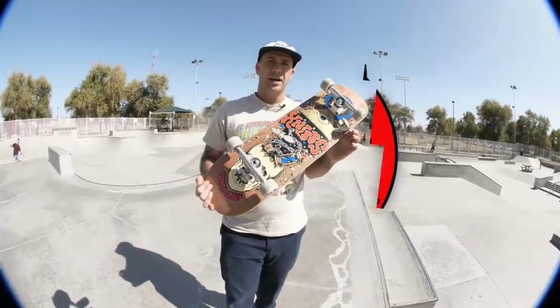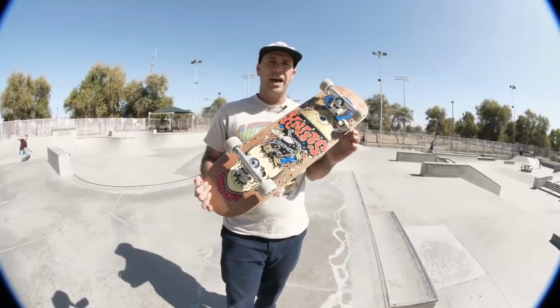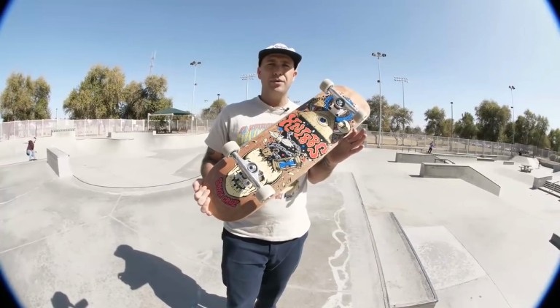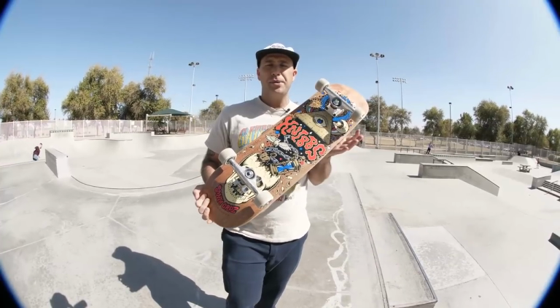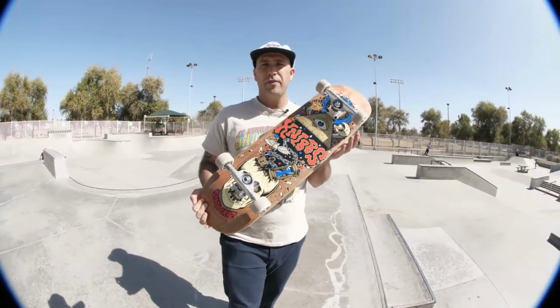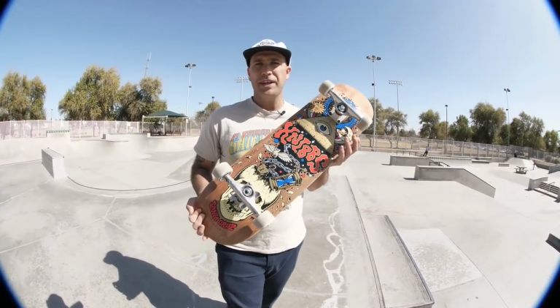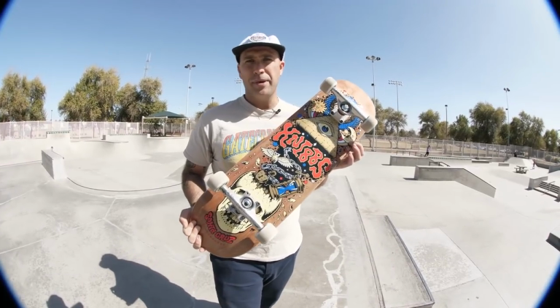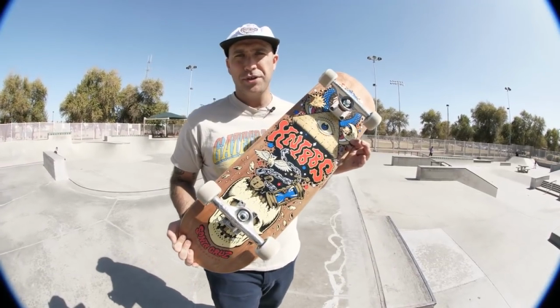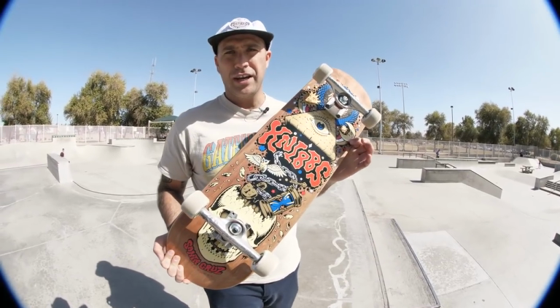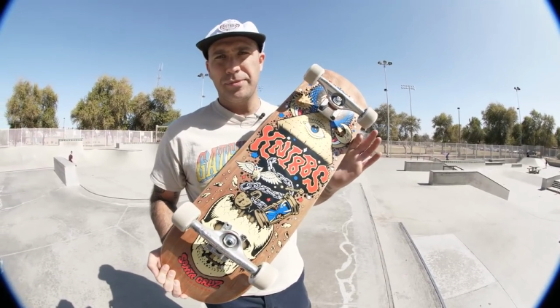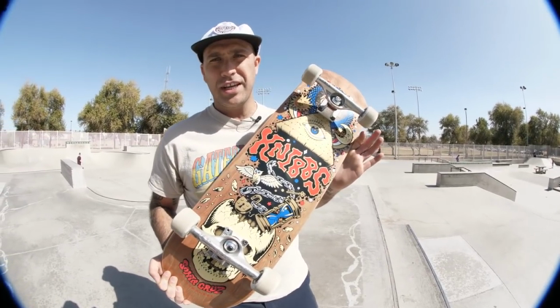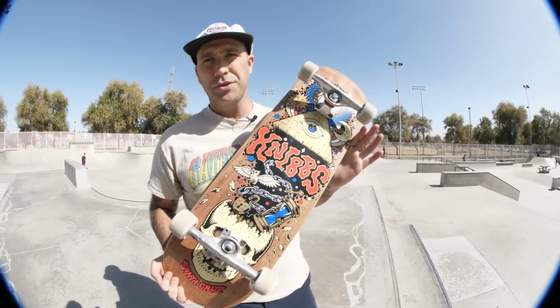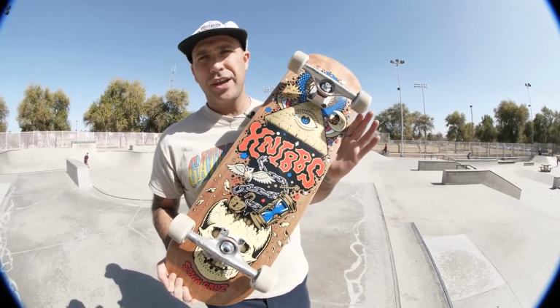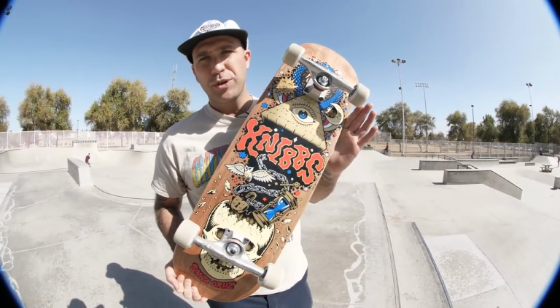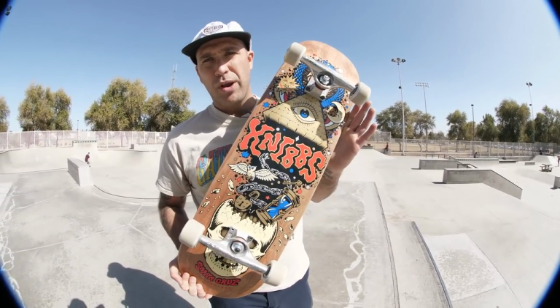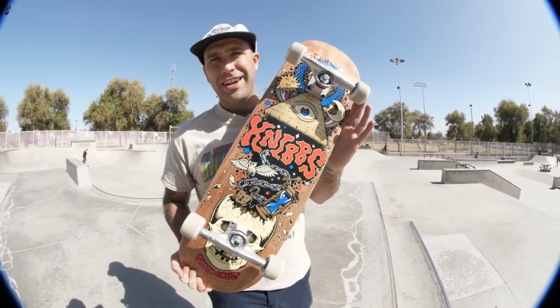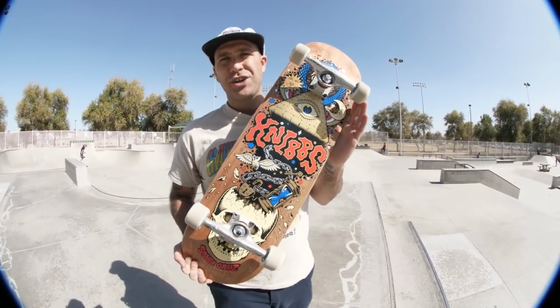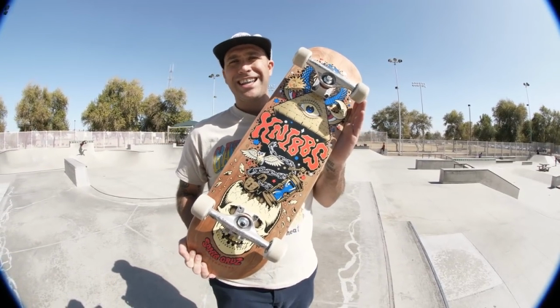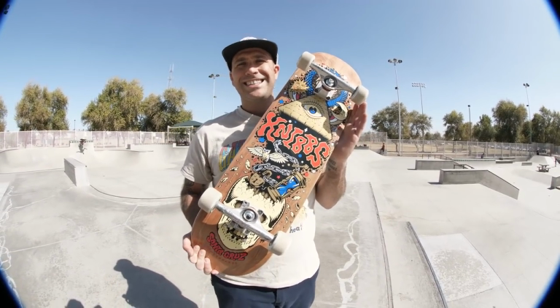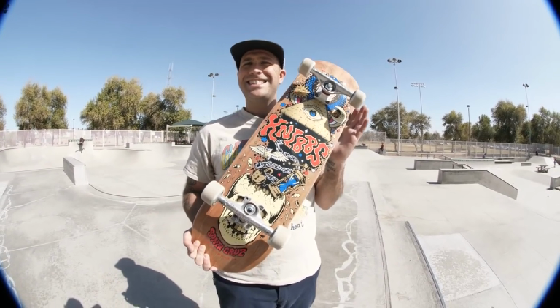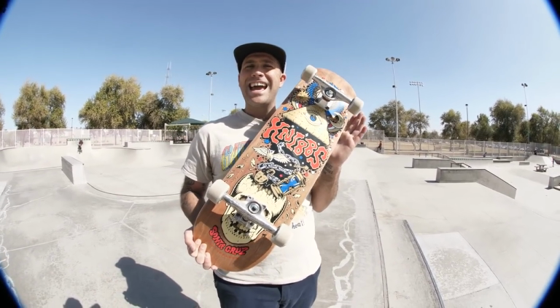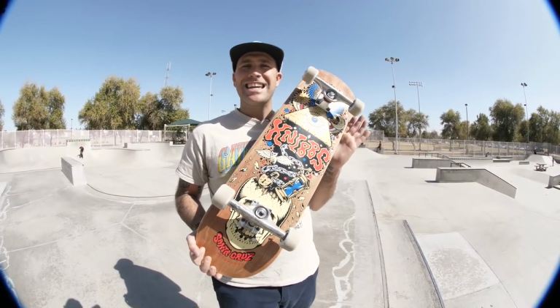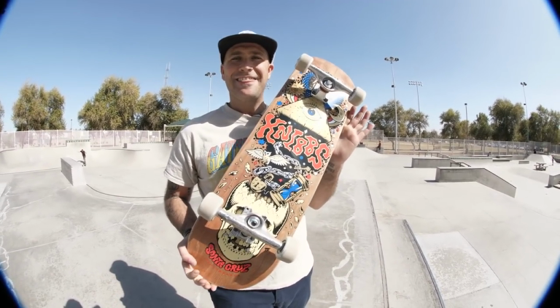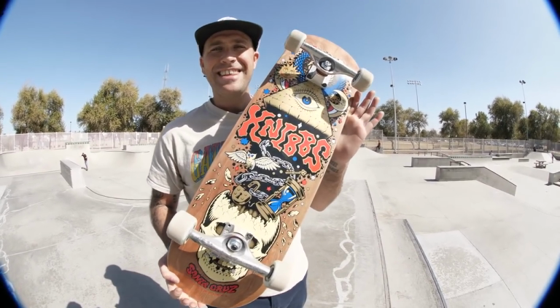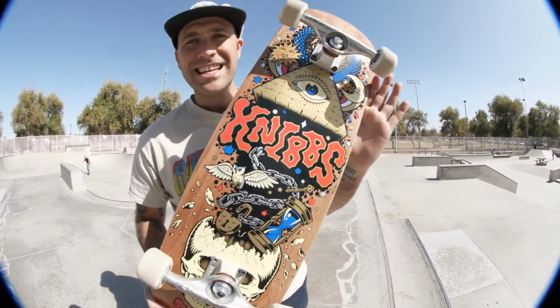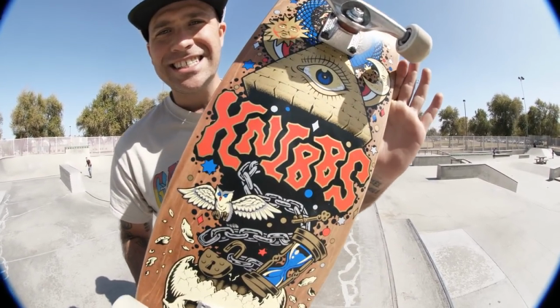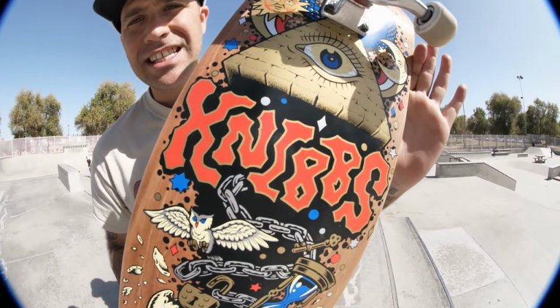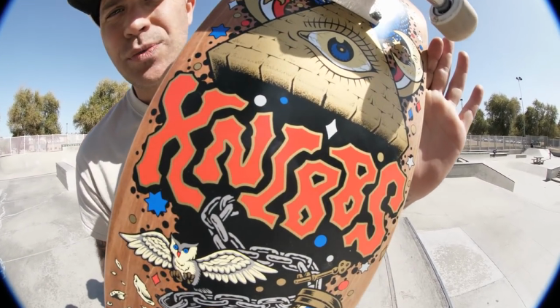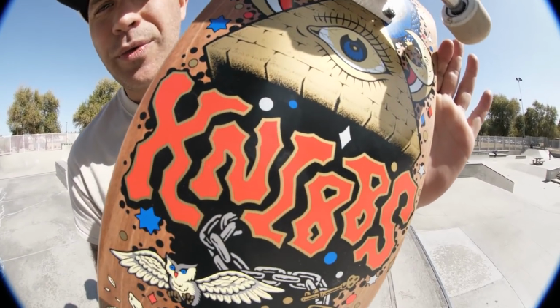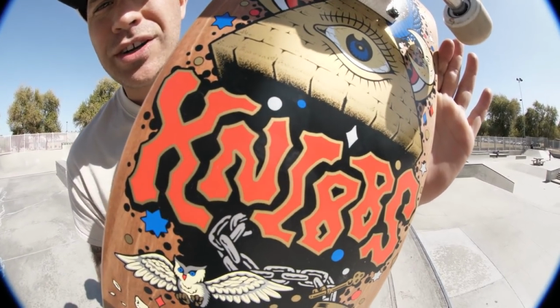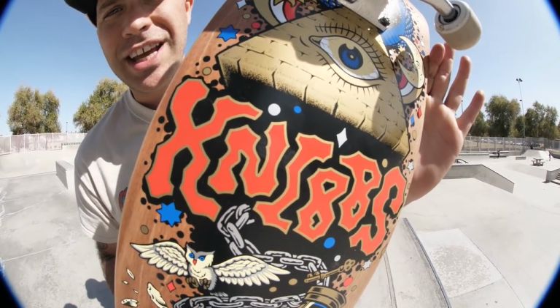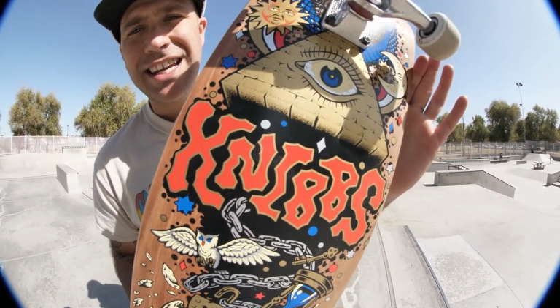Hey, what's up everybody? I'm Andrew Cannon. I'm the Santa Cruz Skateboards Brand Manager, and today this is what we are skating.